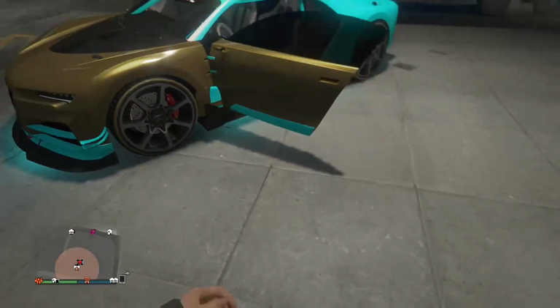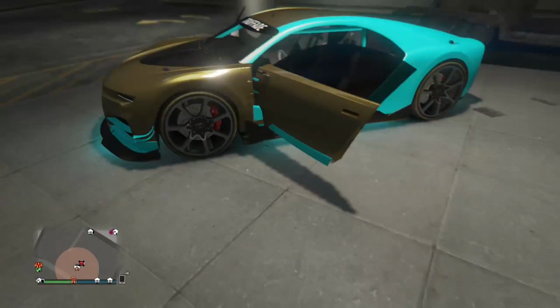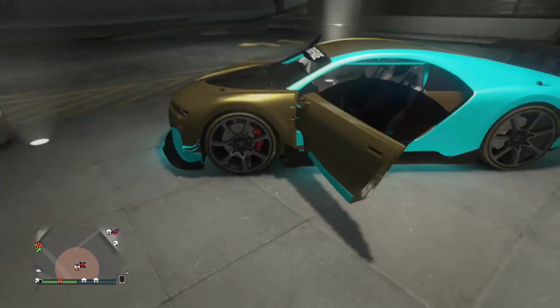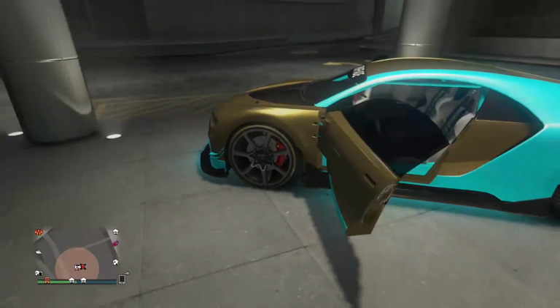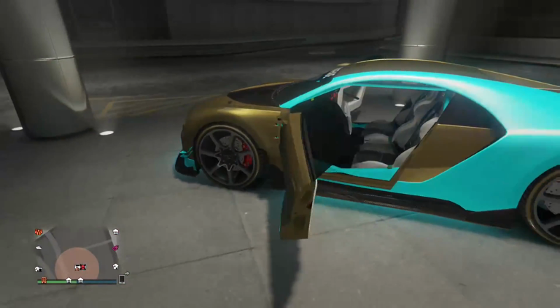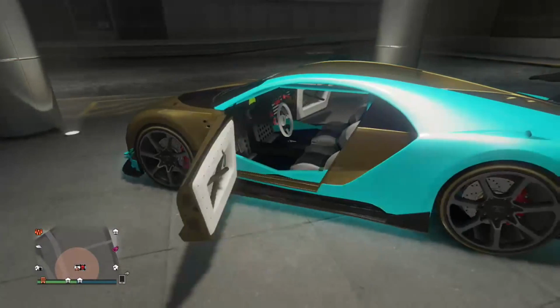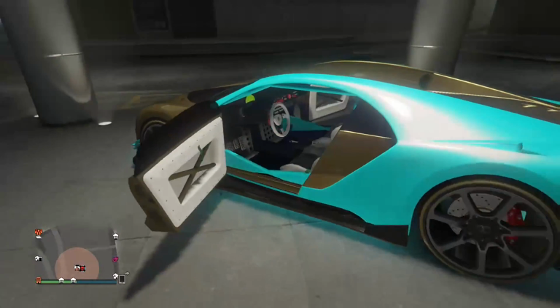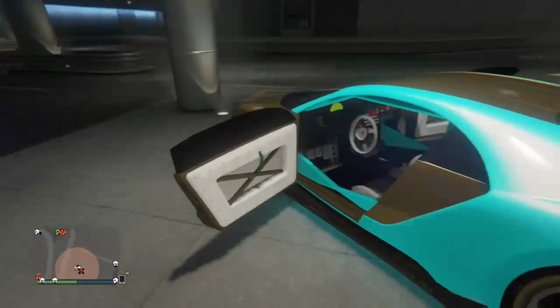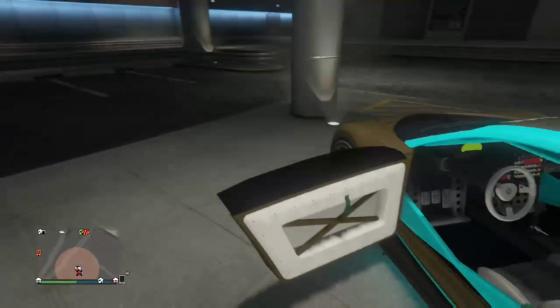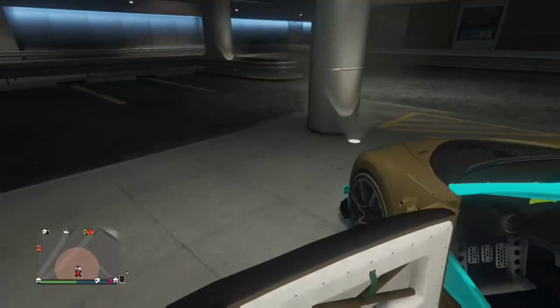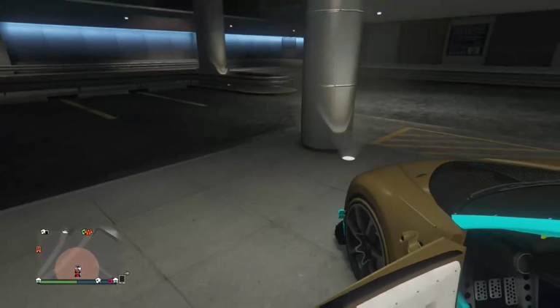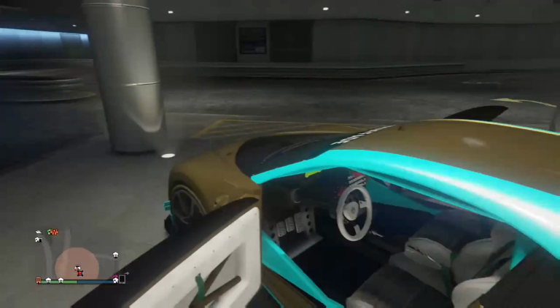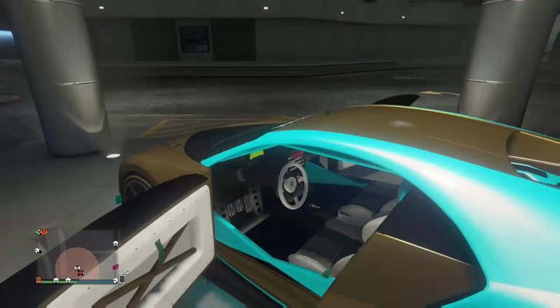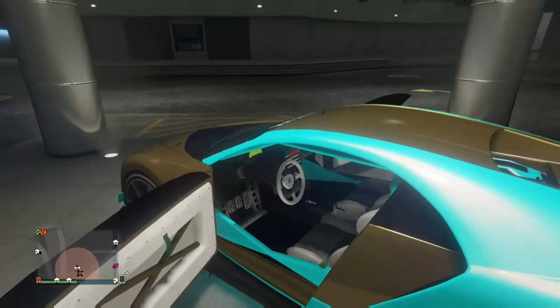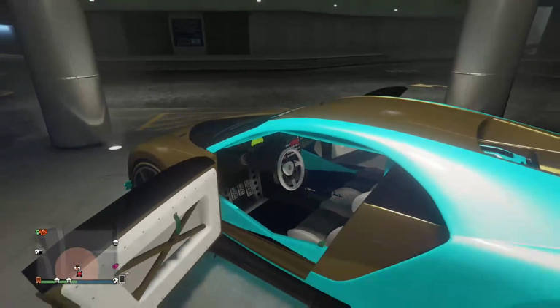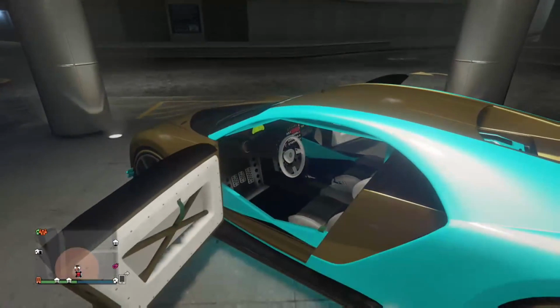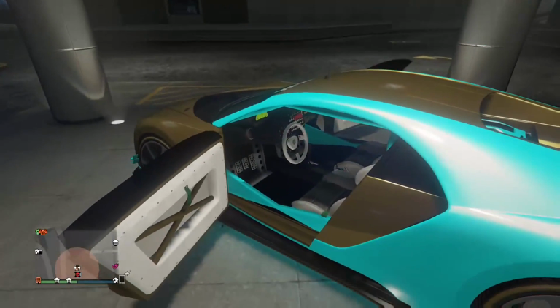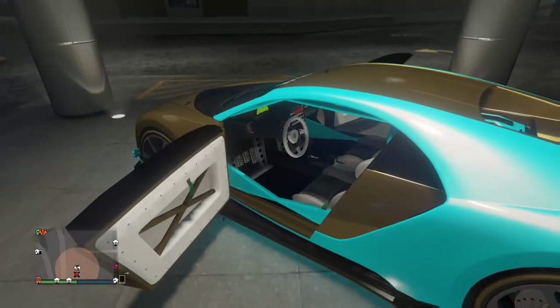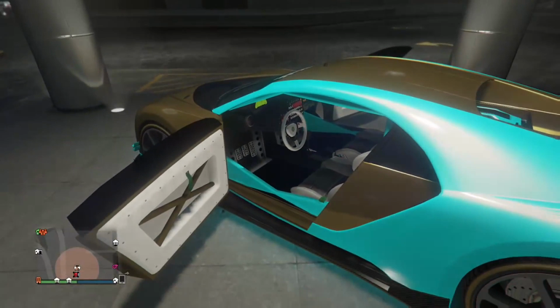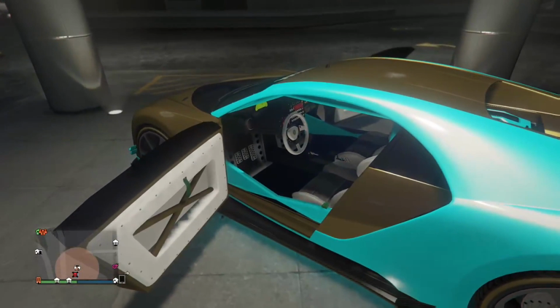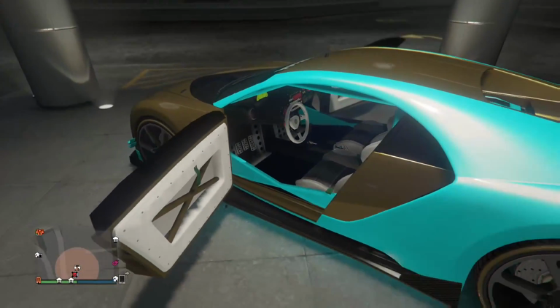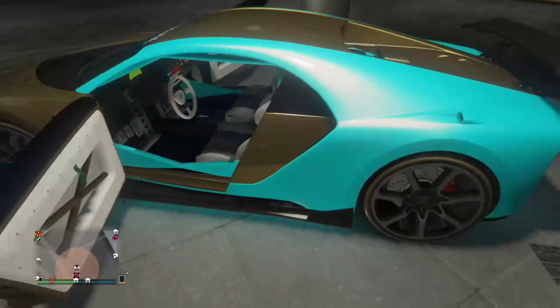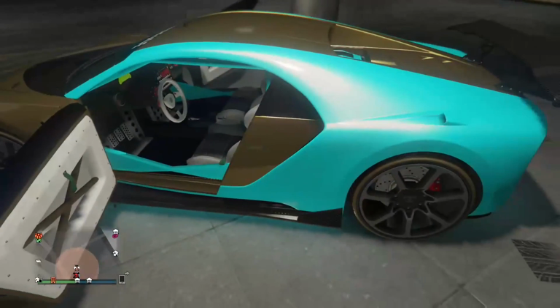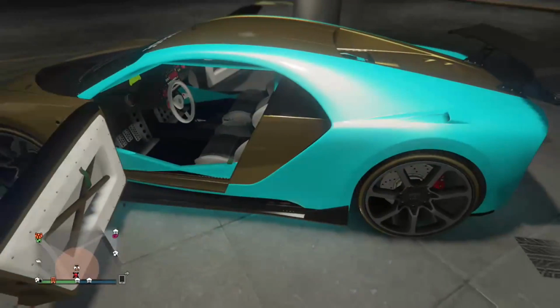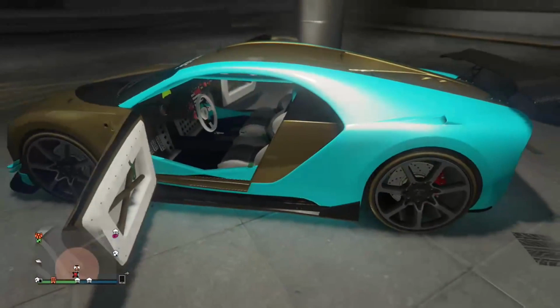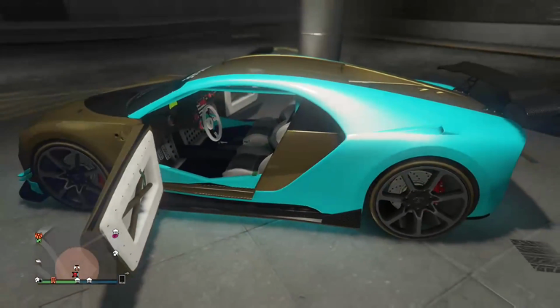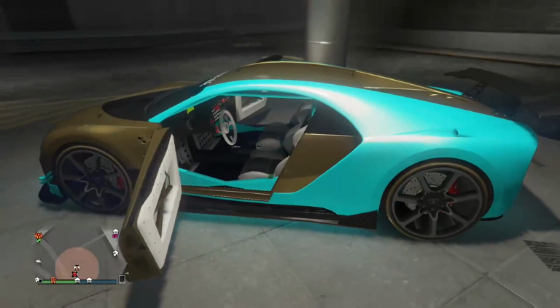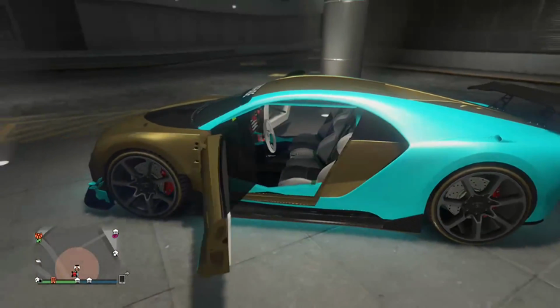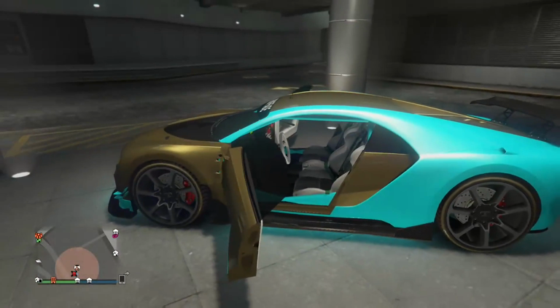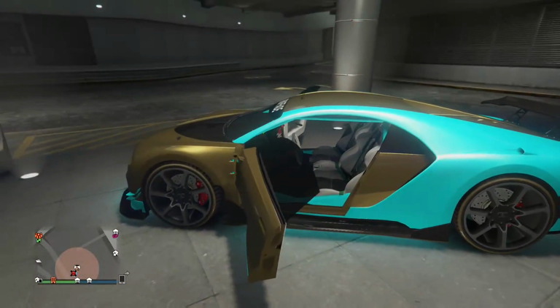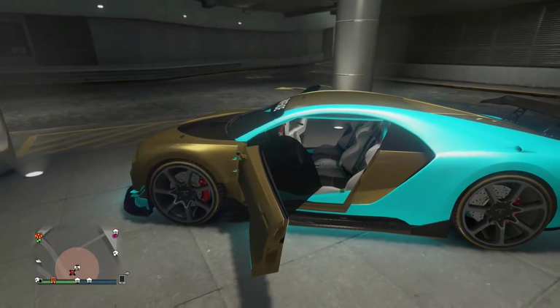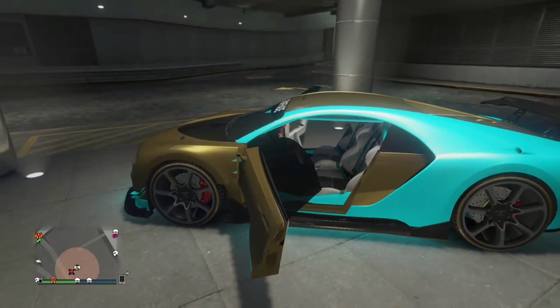I'm just gonna show the interior. I like the white, how clean it looks.